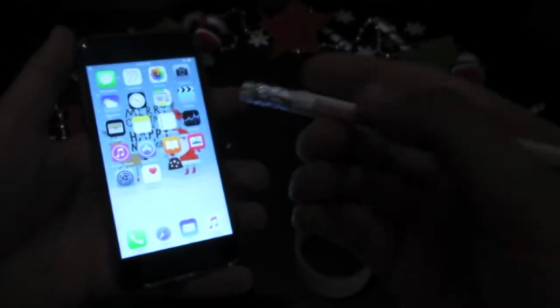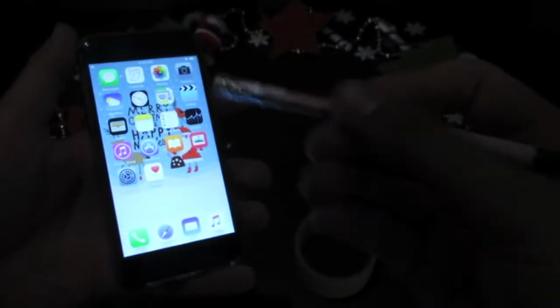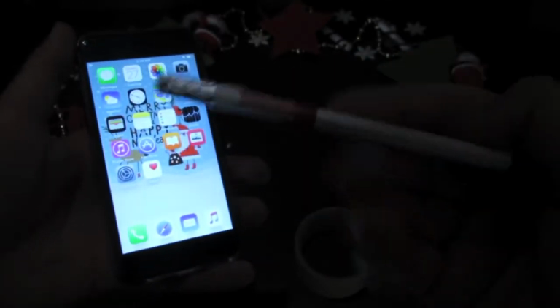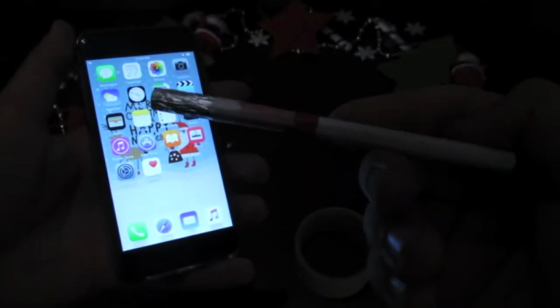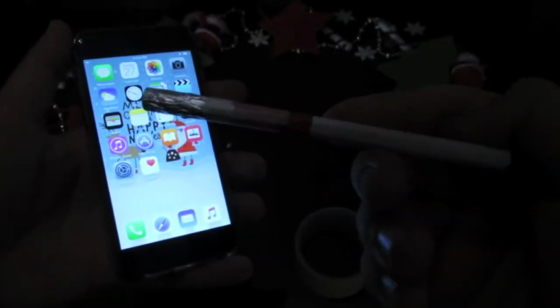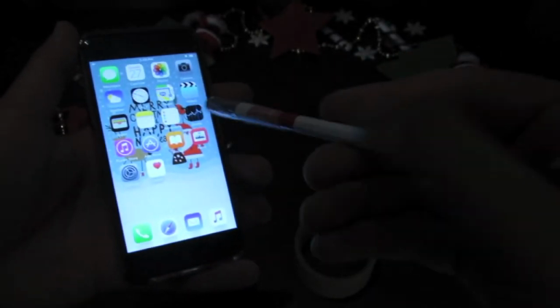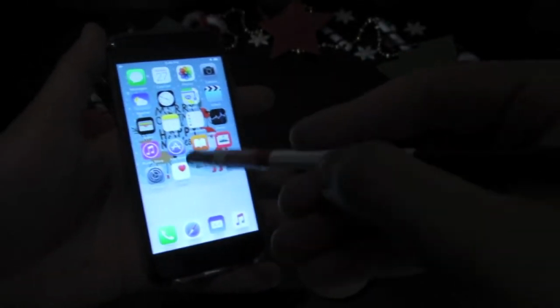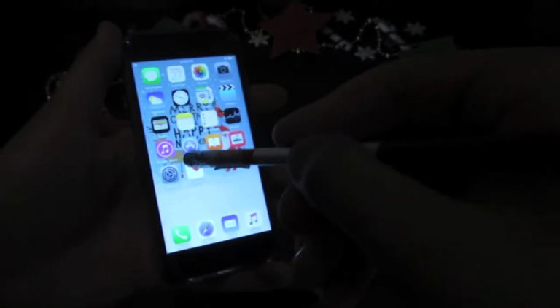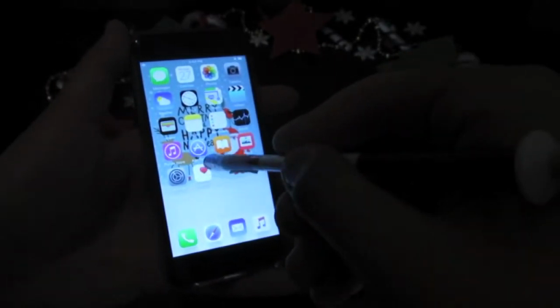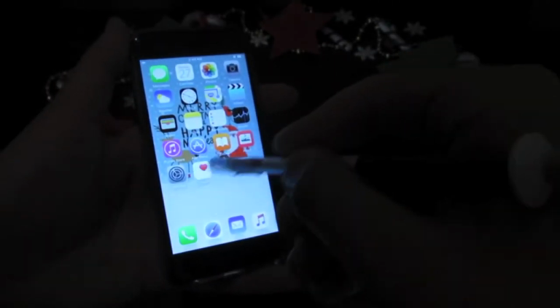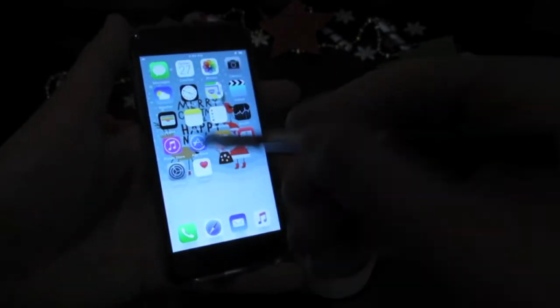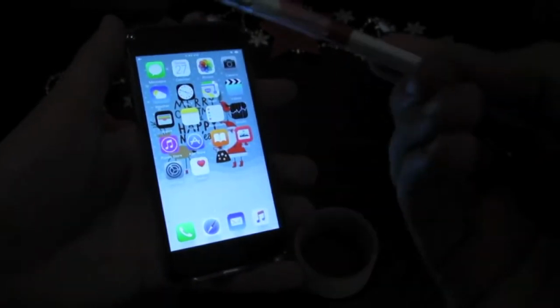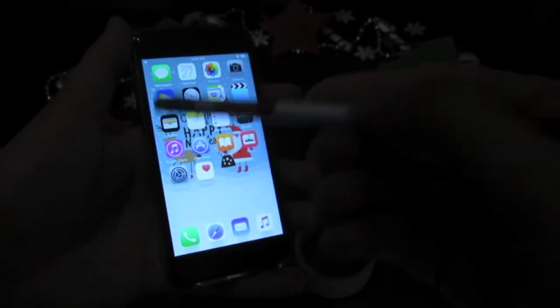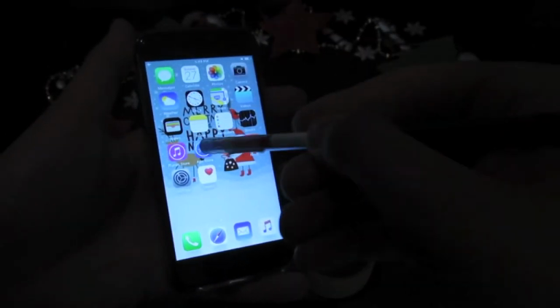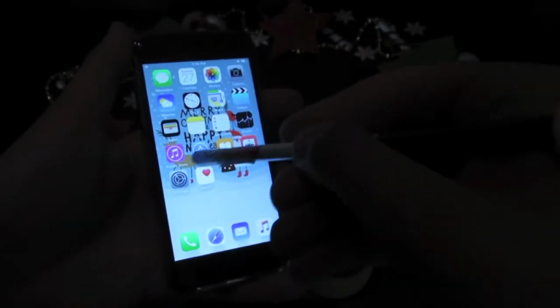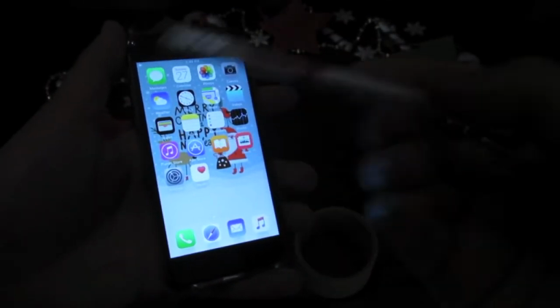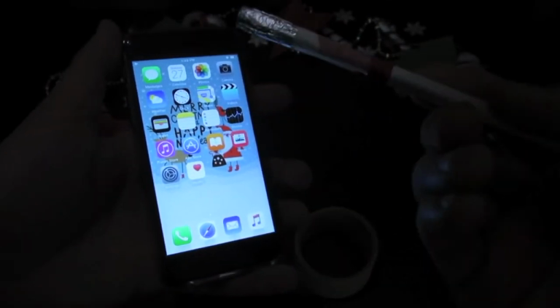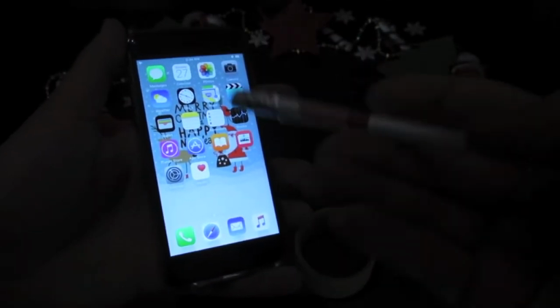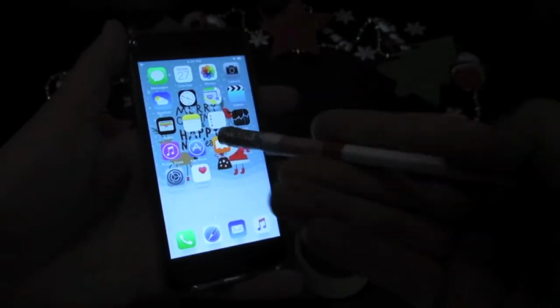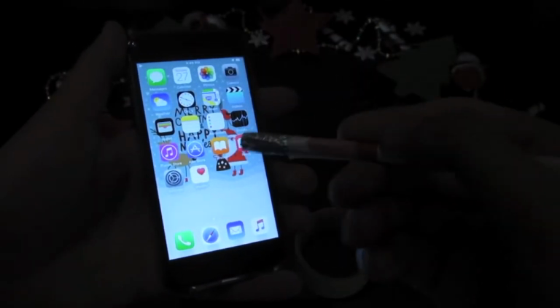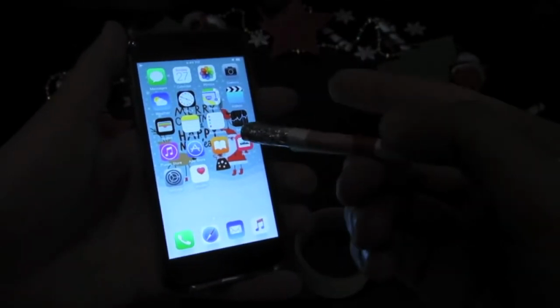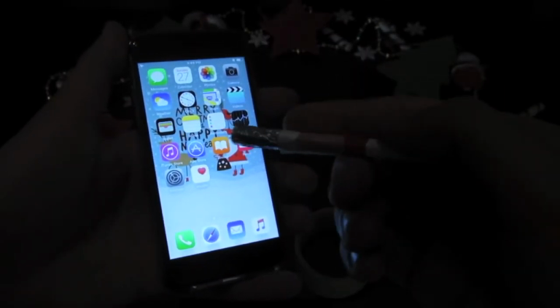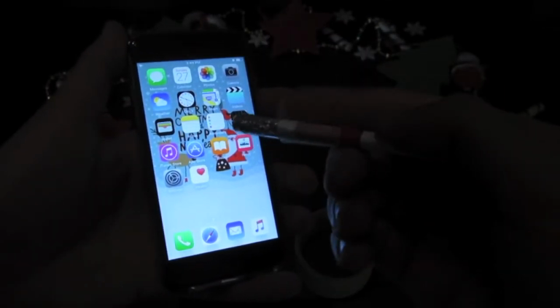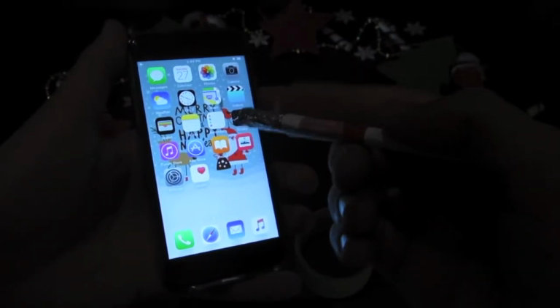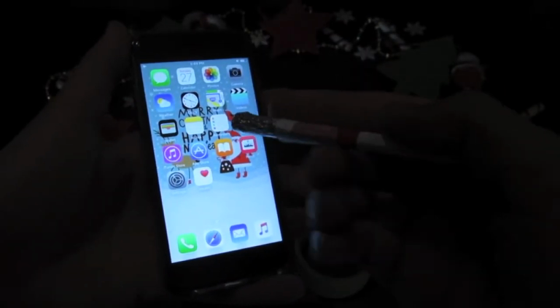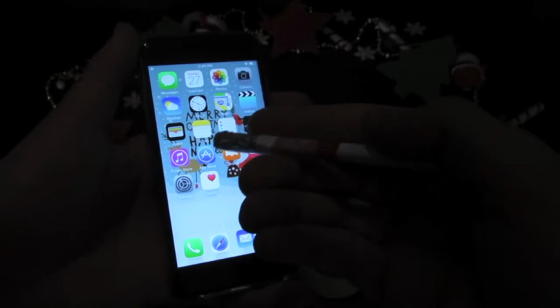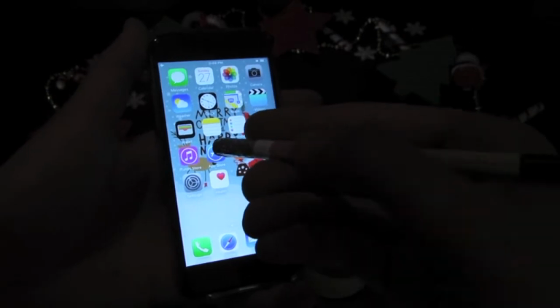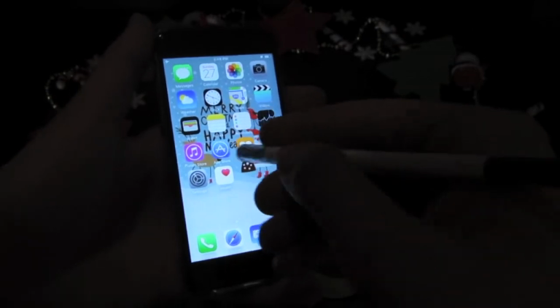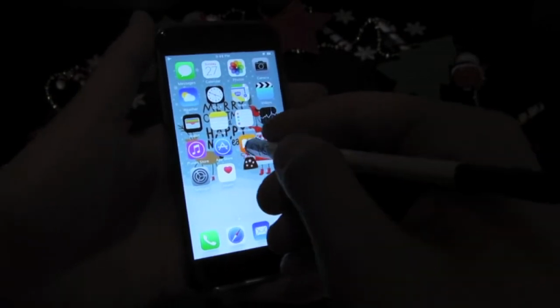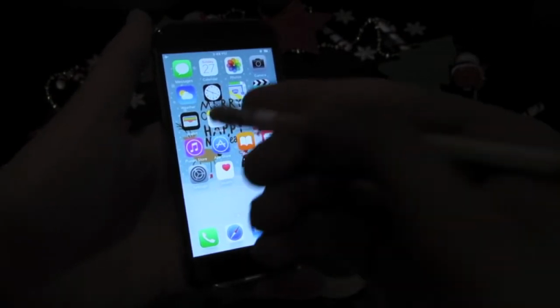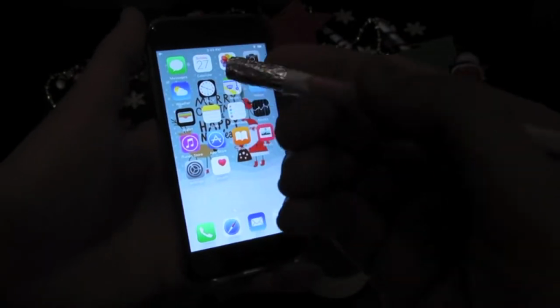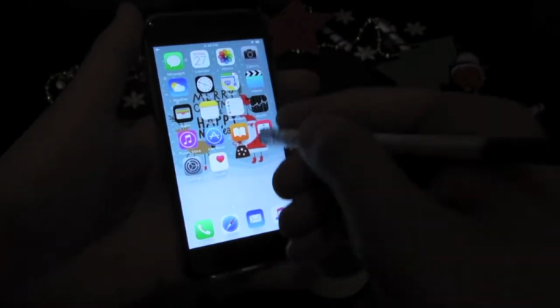Without touching the foil it doesn't work, so you just have to touch it.